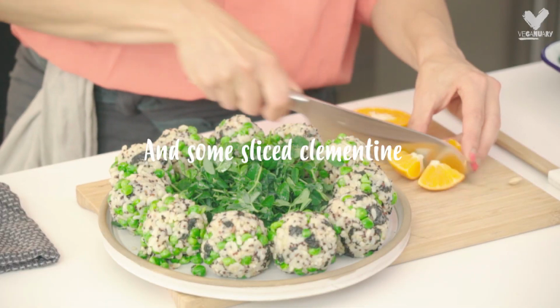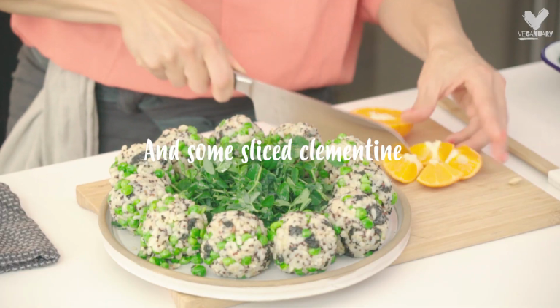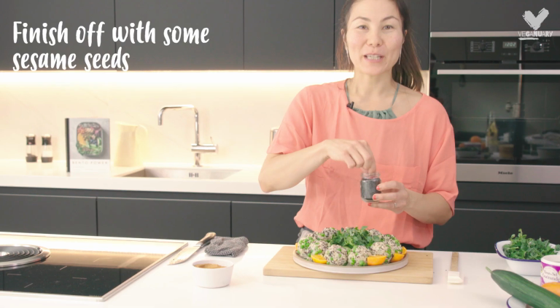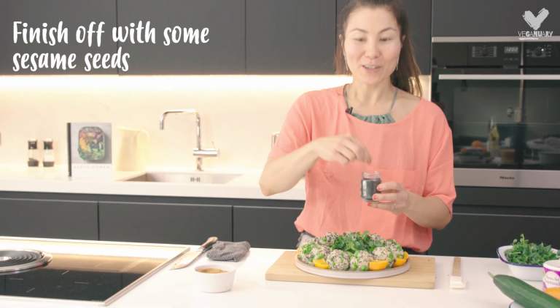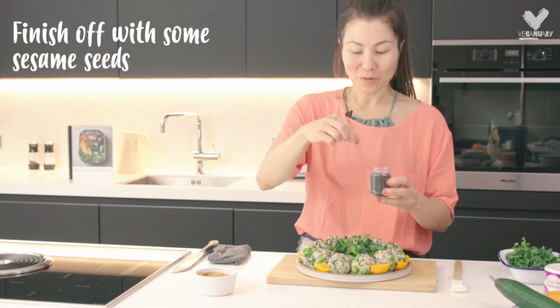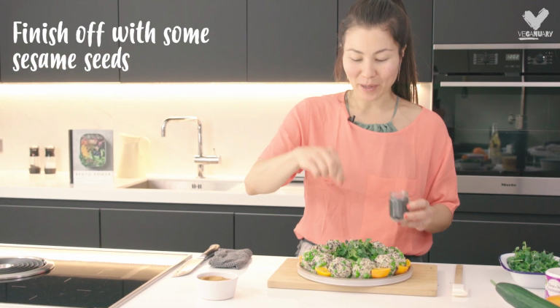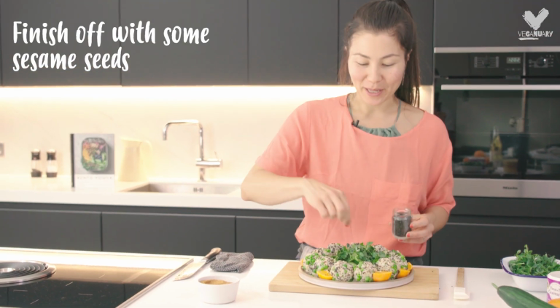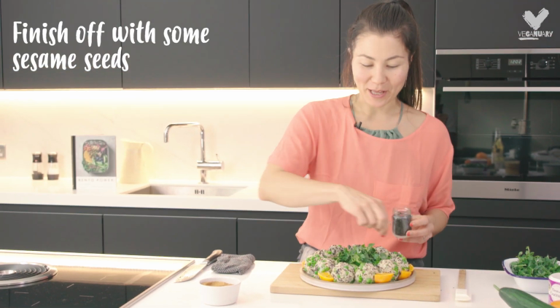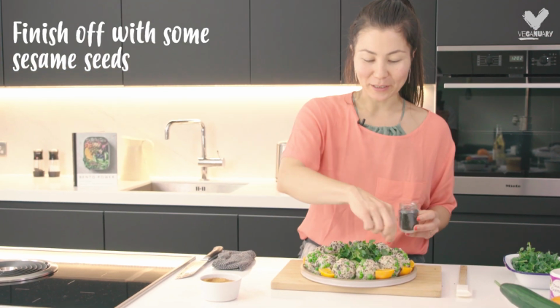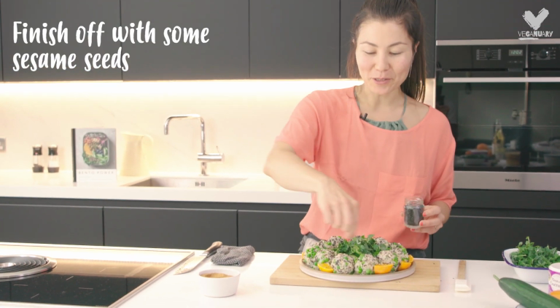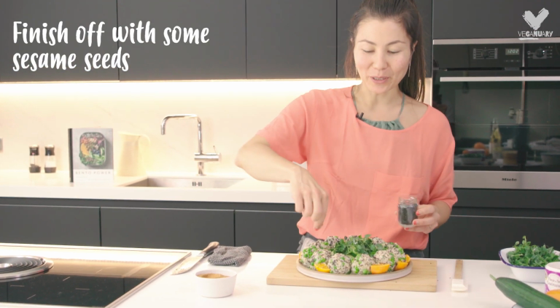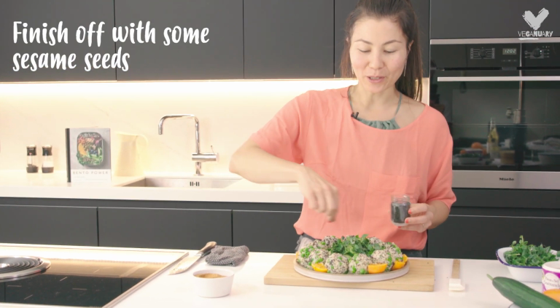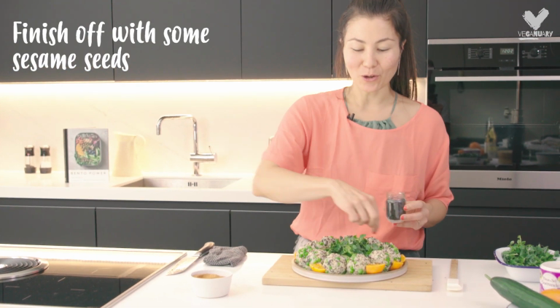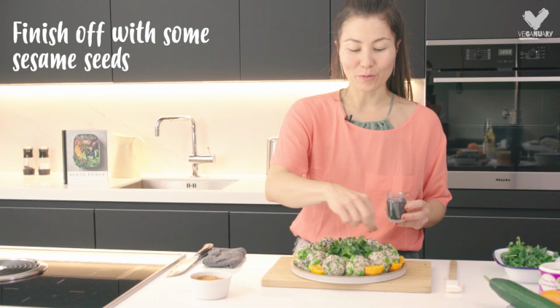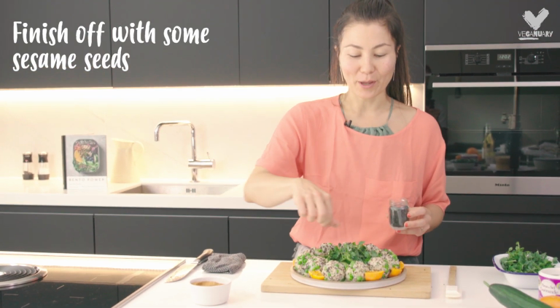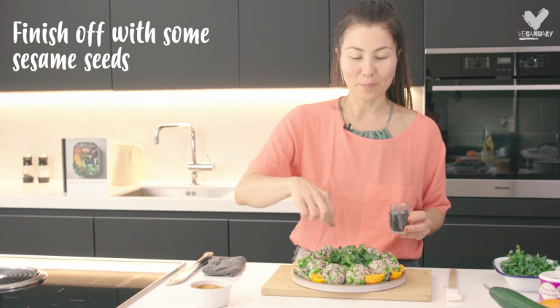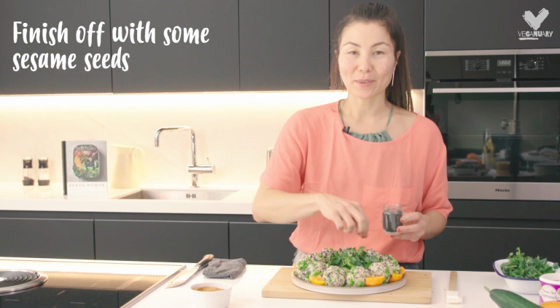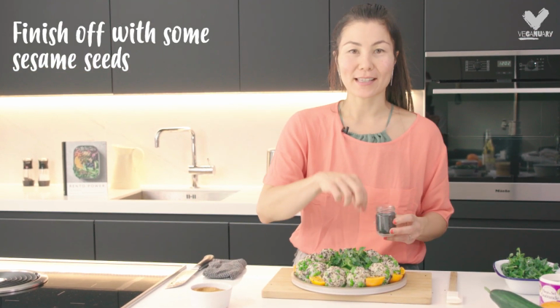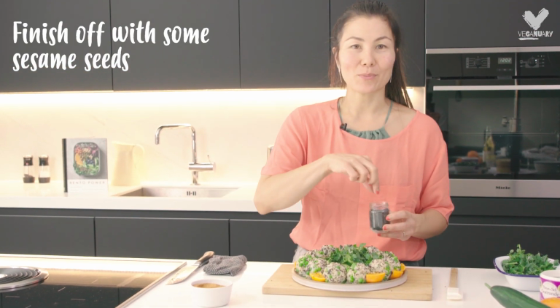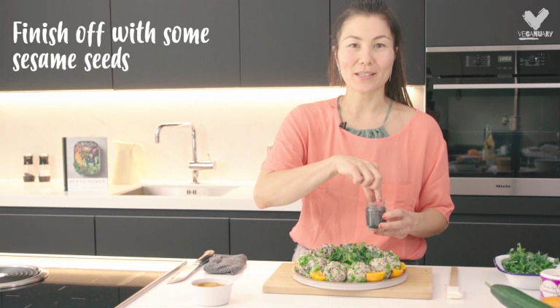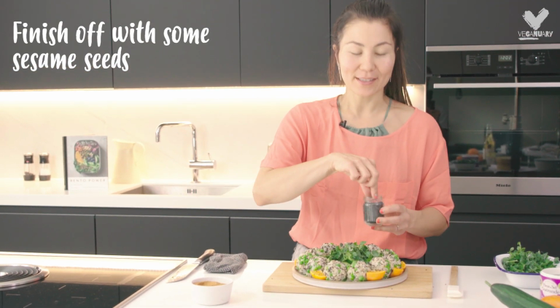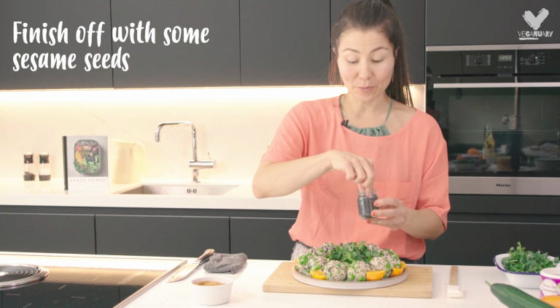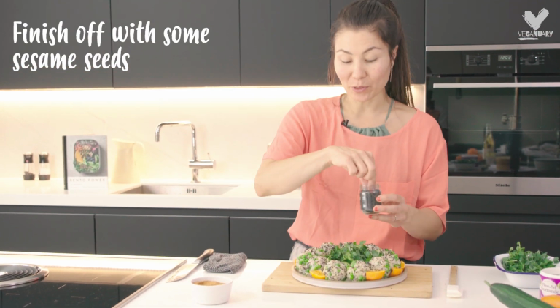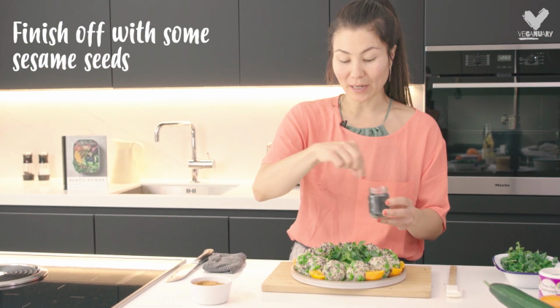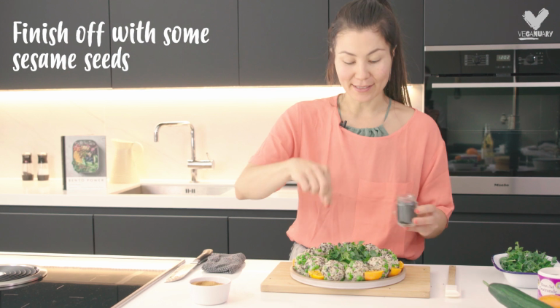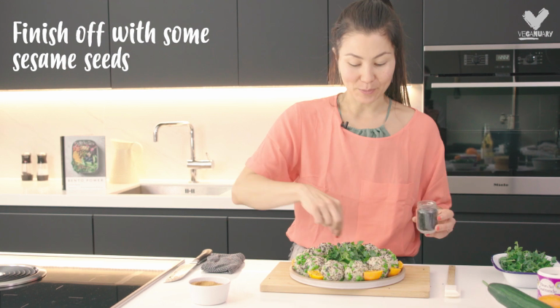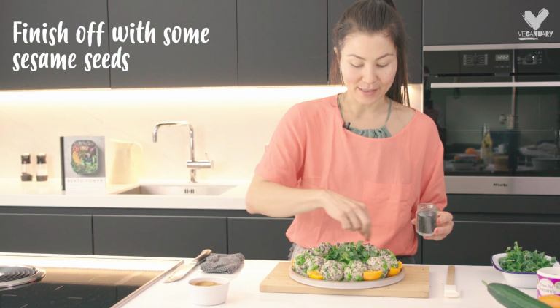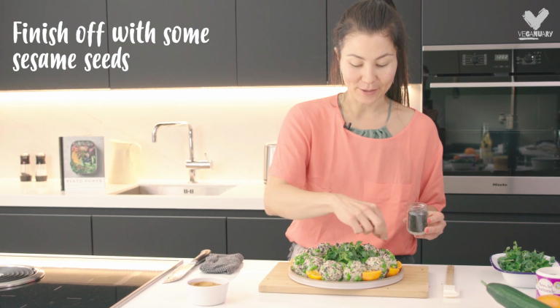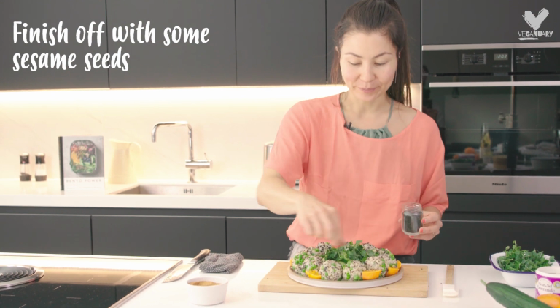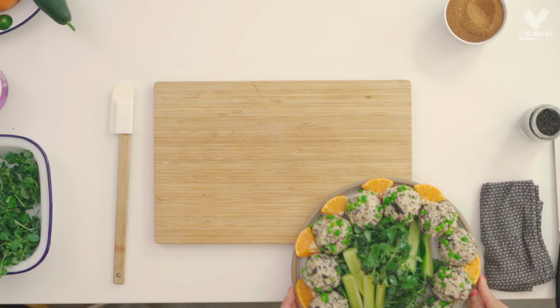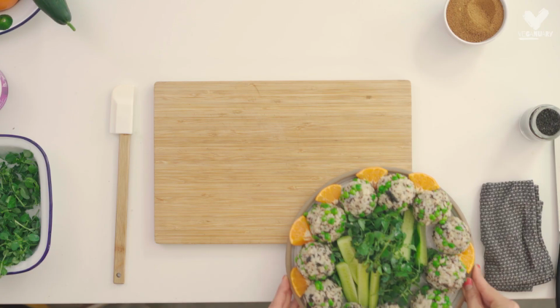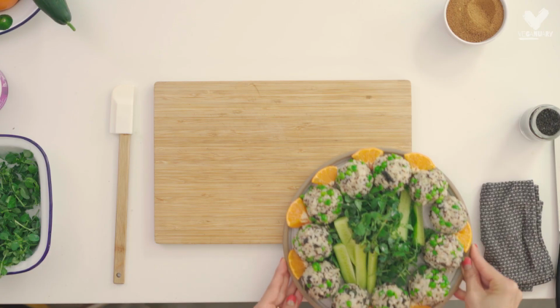Finish it off with a little sprinkle of sesame seeds — I'm using black sesame seeds.